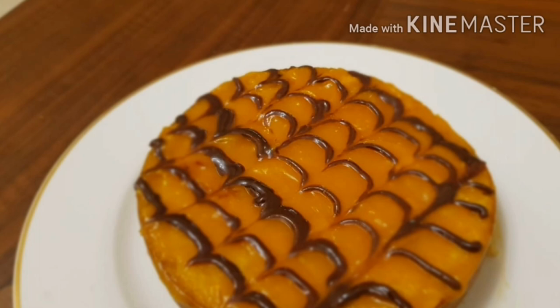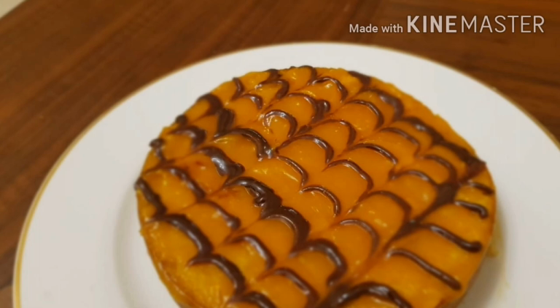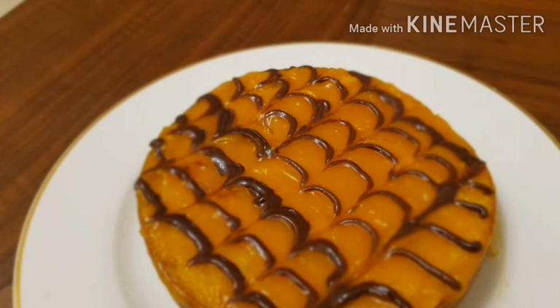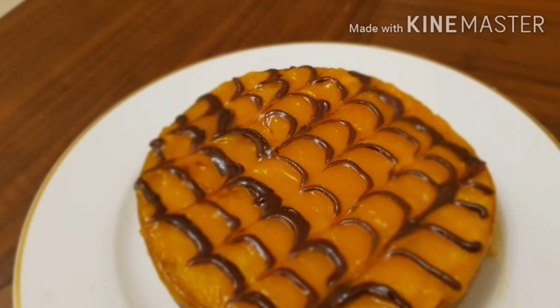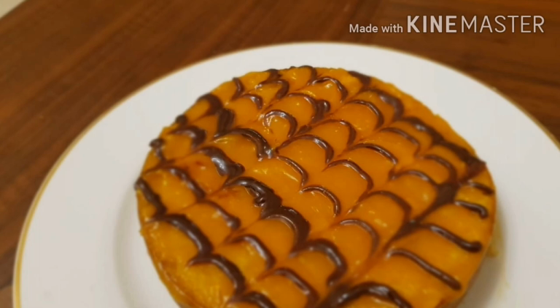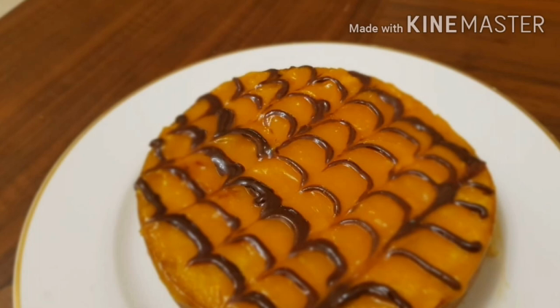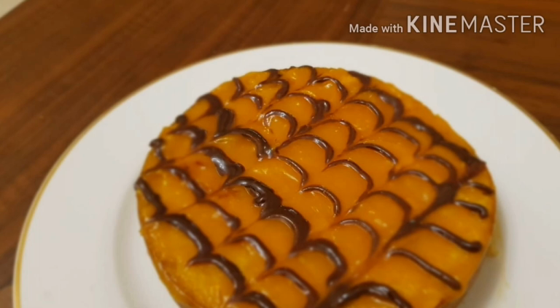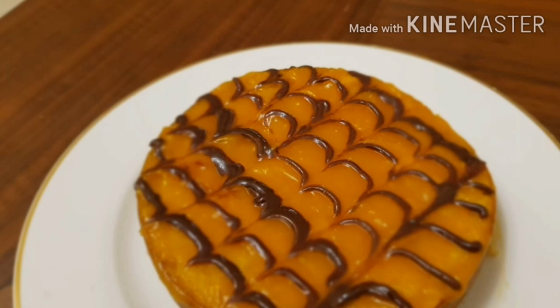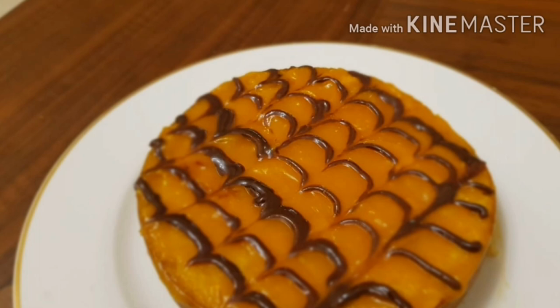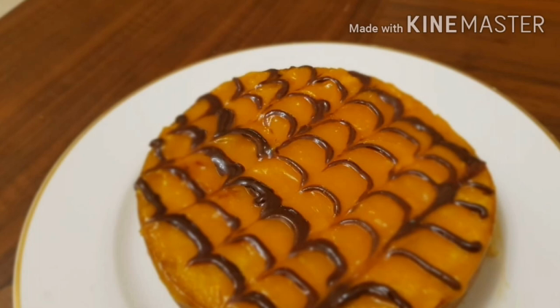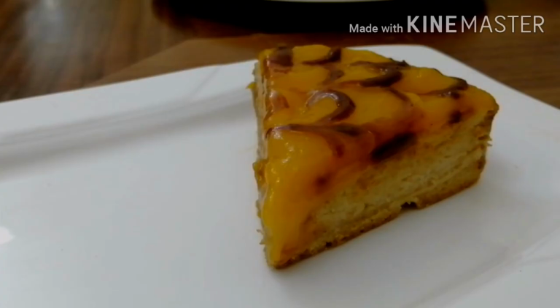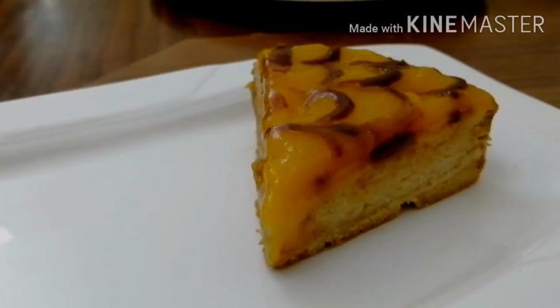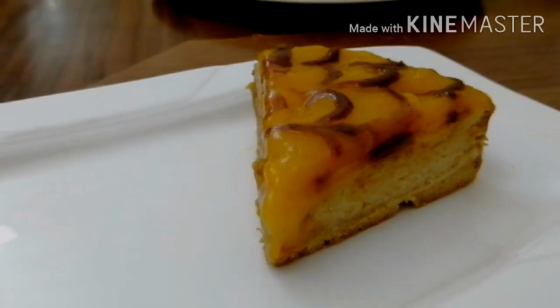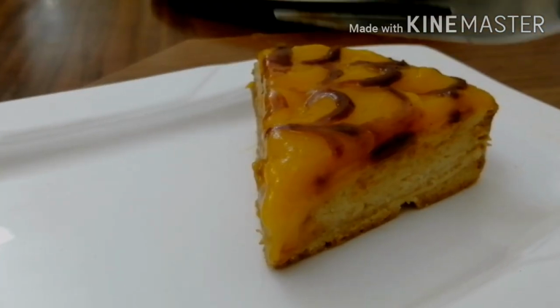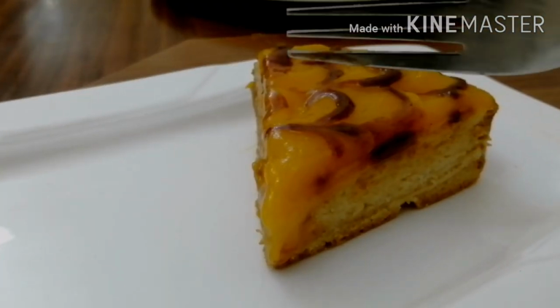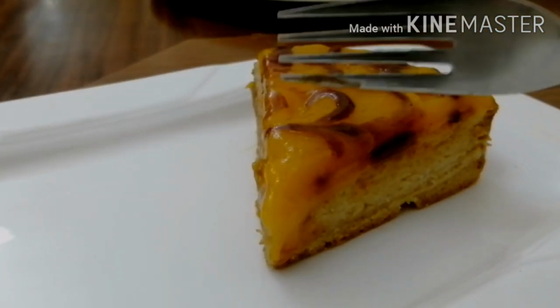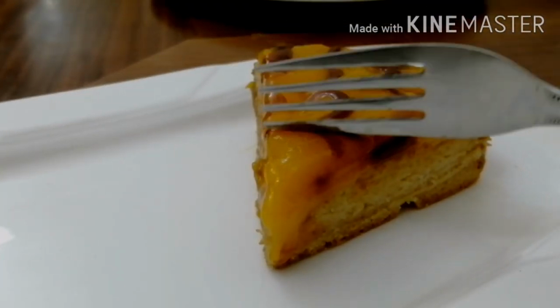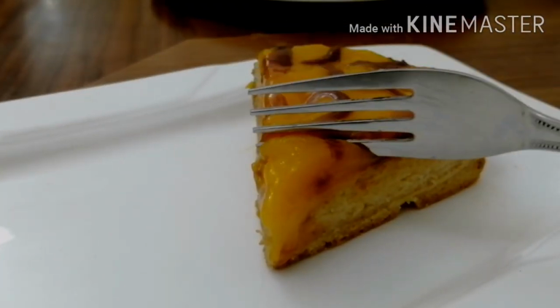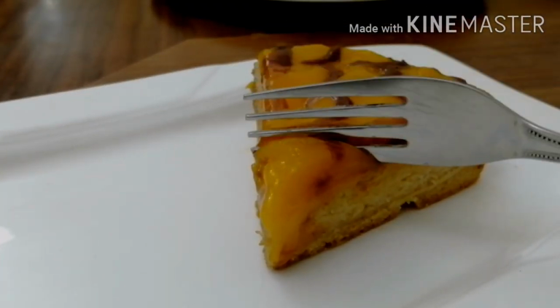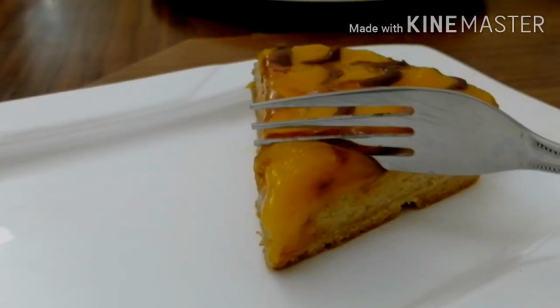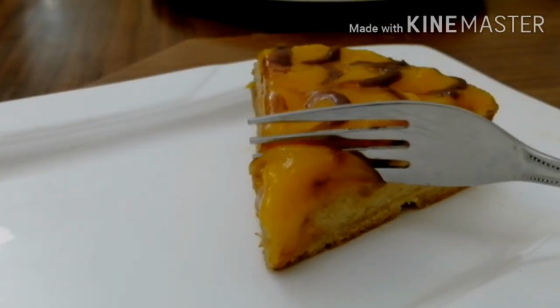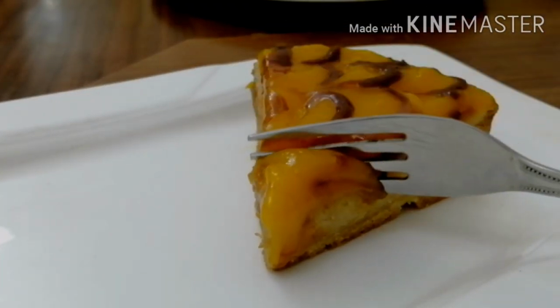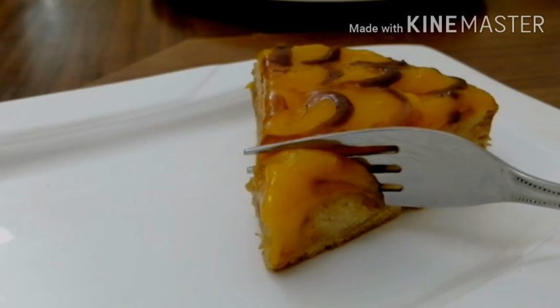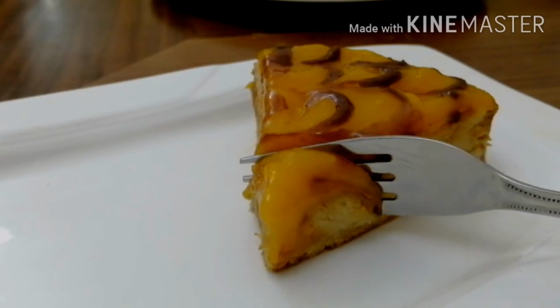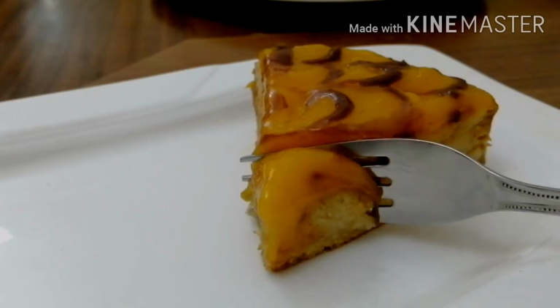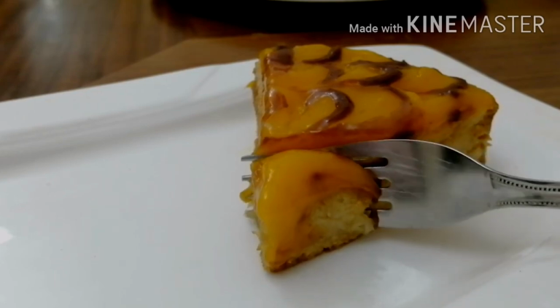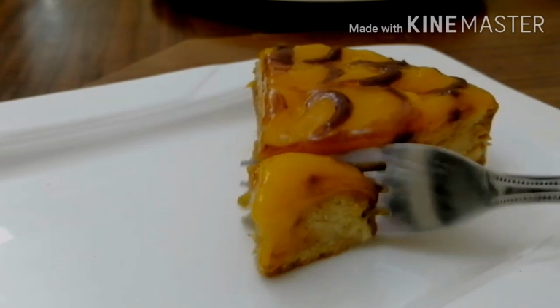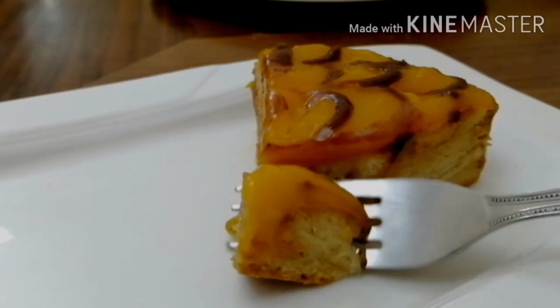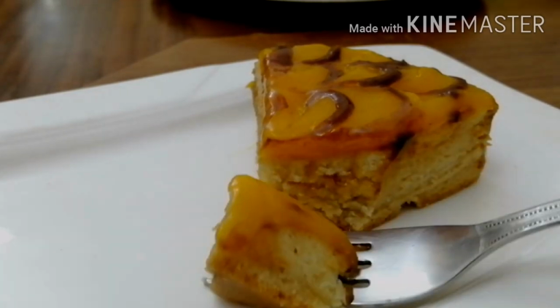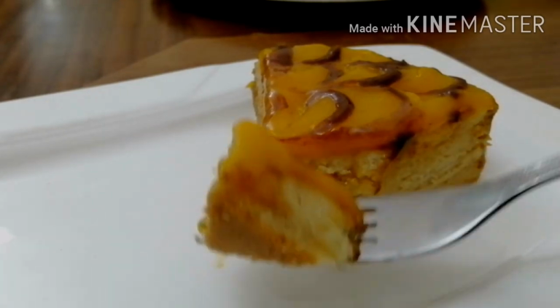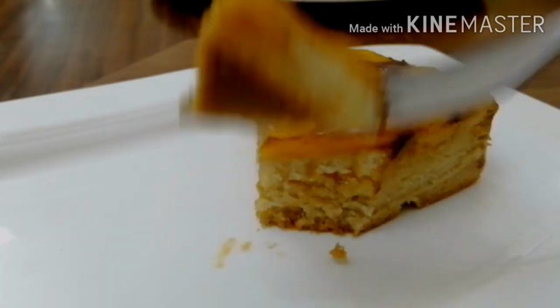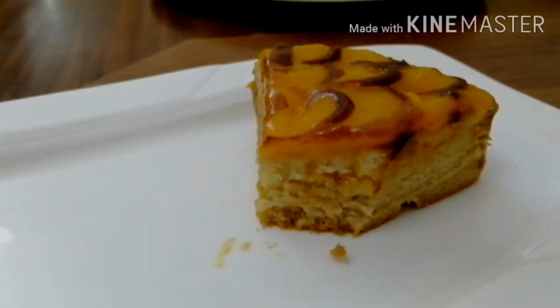Hello, welcome back to Mama Street. I am coming from my channel. Here is the chocolate mango cake.